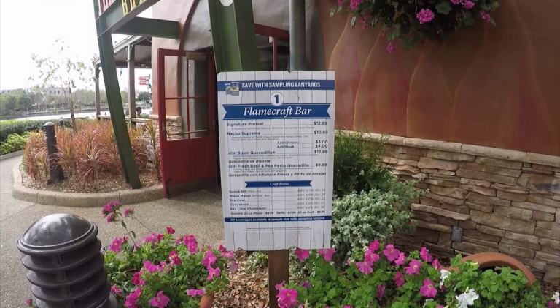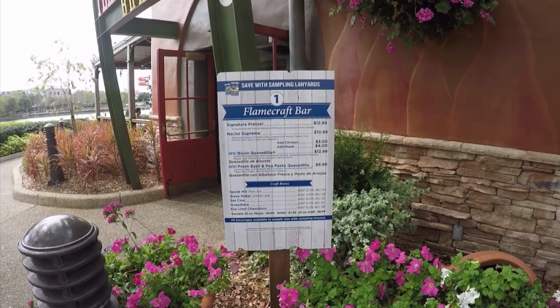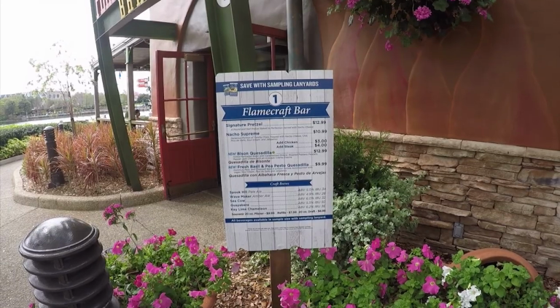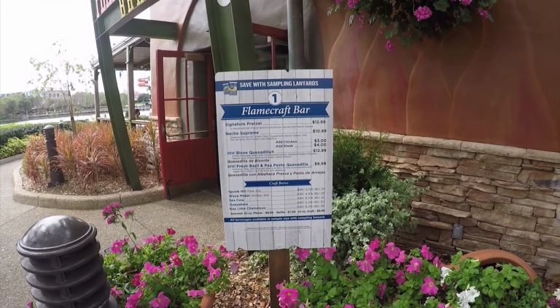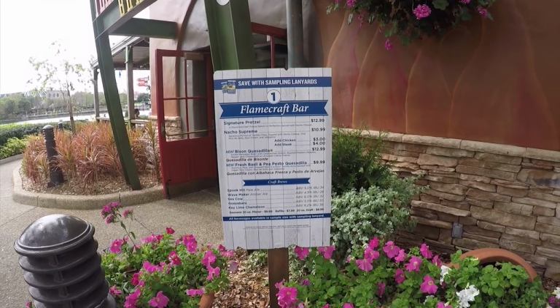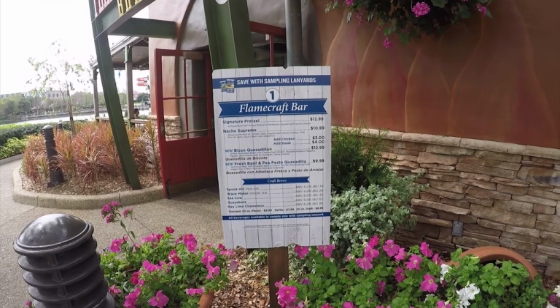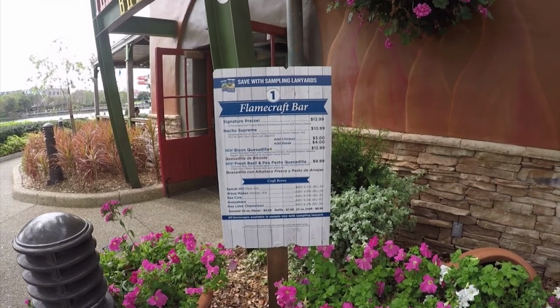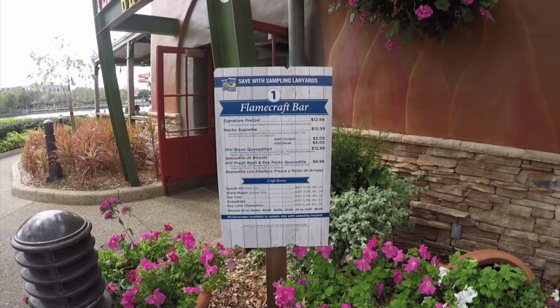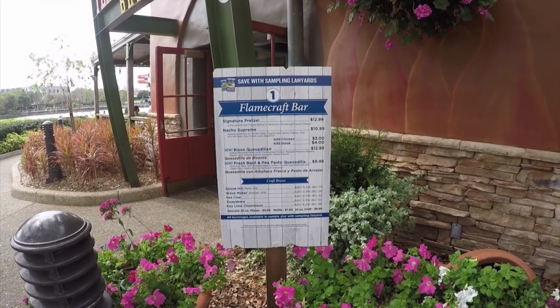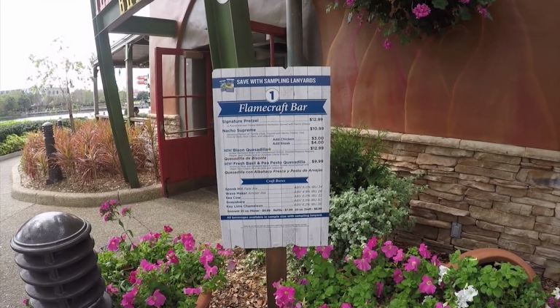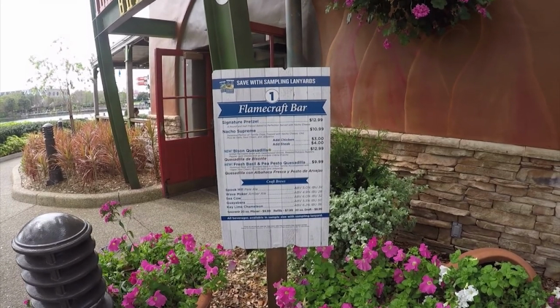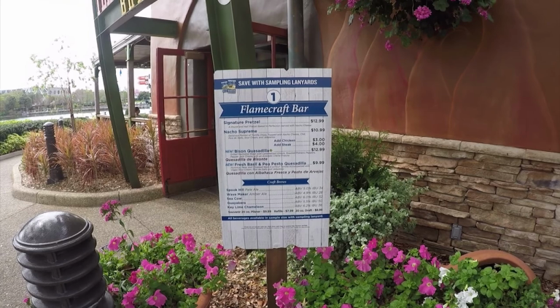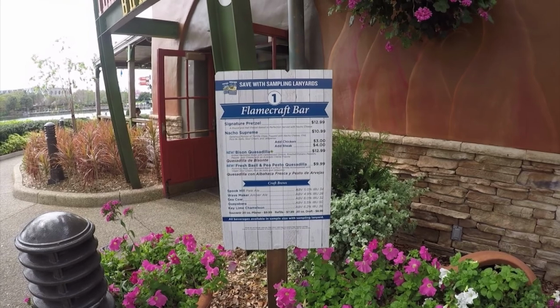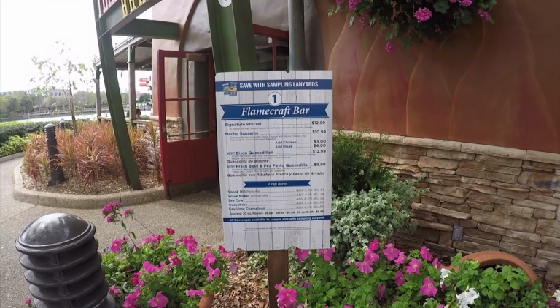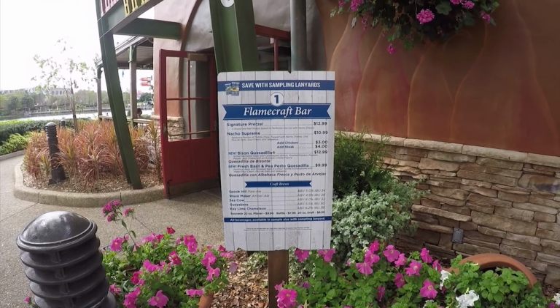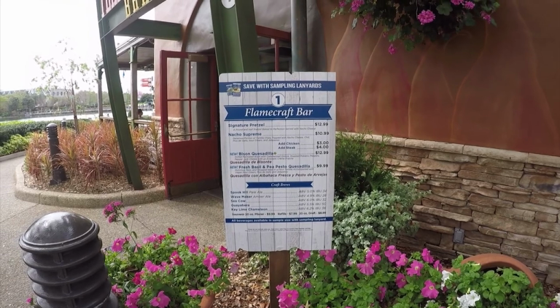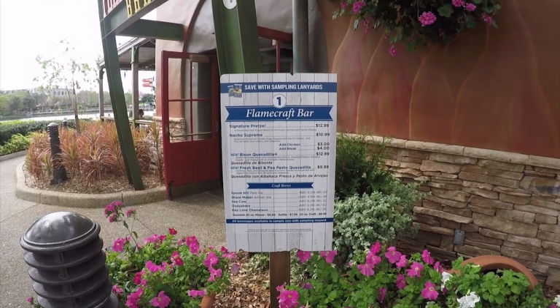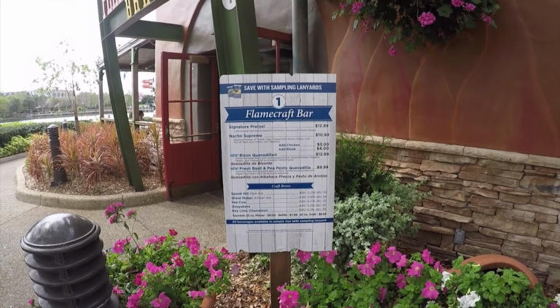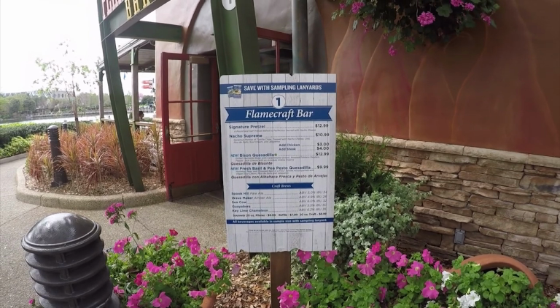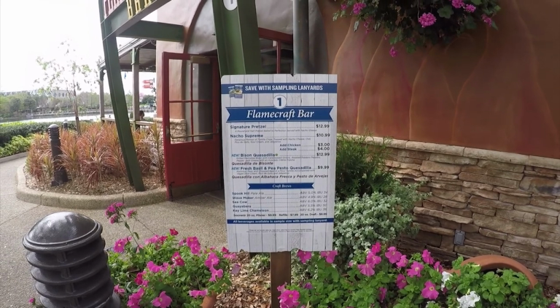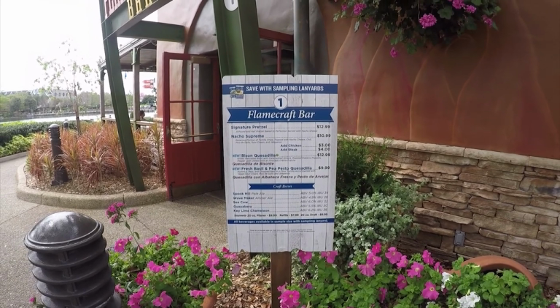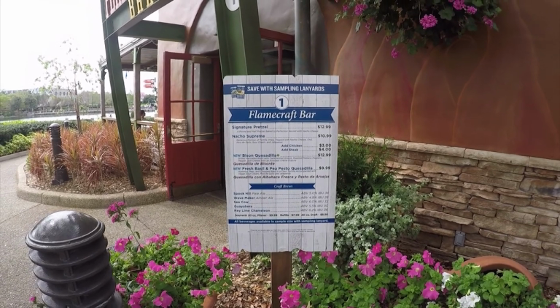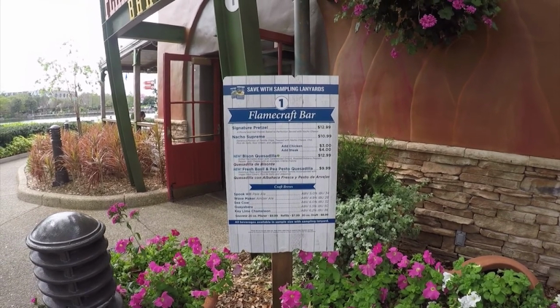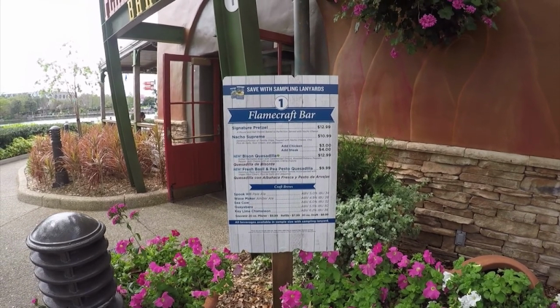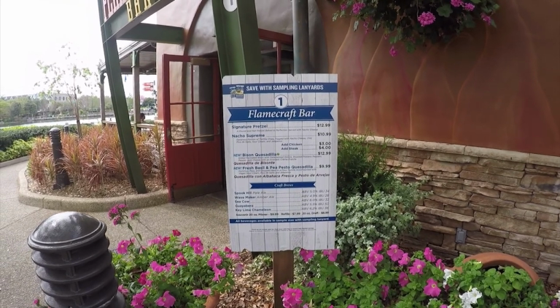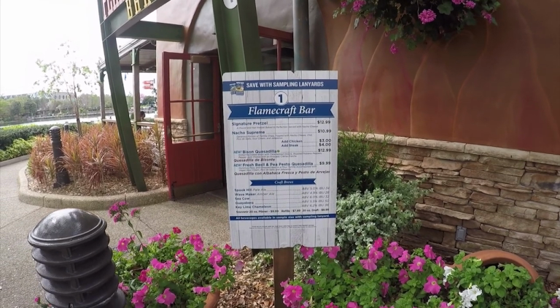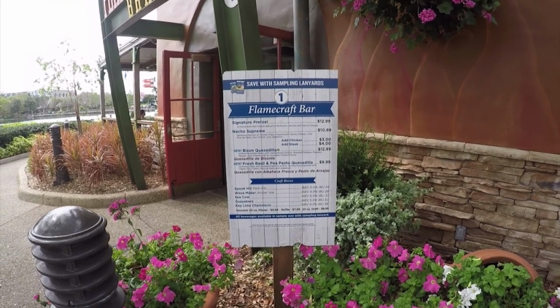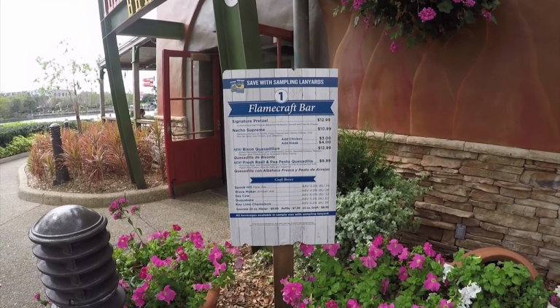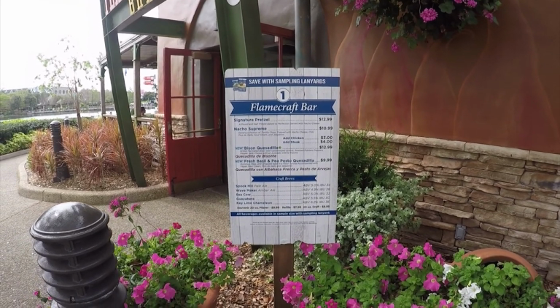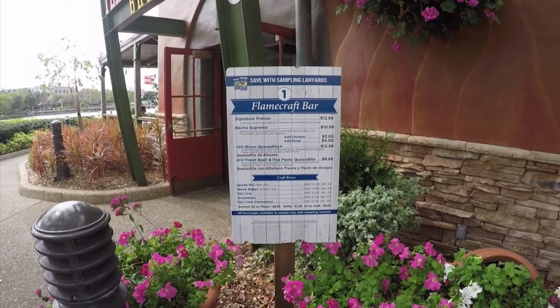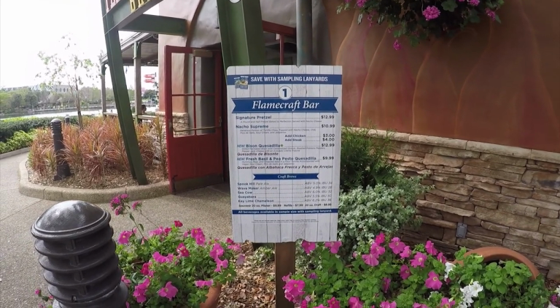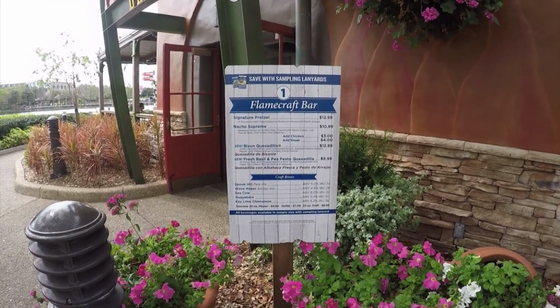Booth 1, we have the Flank Craft Bar here. We have Pretzels, Nacho Supremes, and so forth.